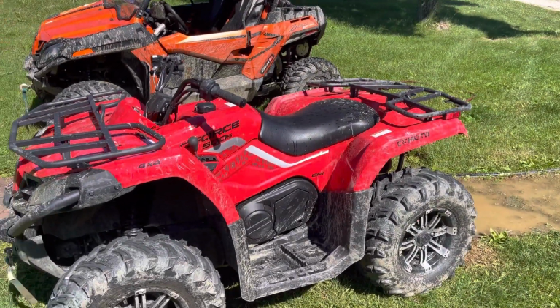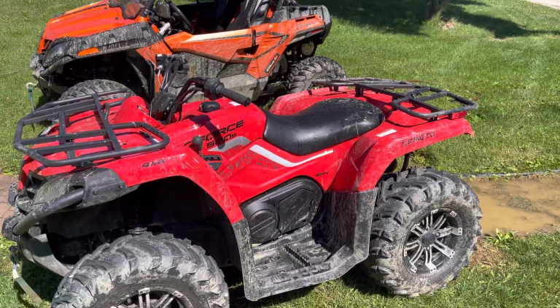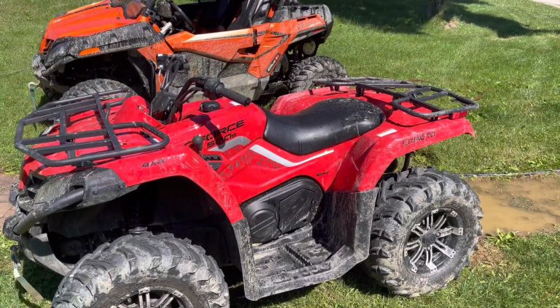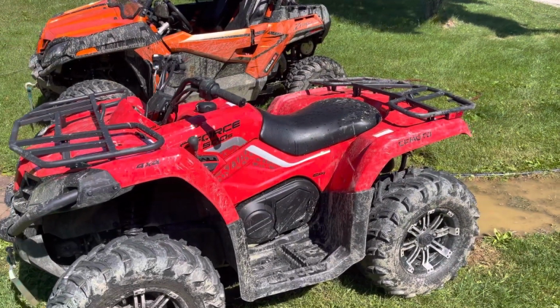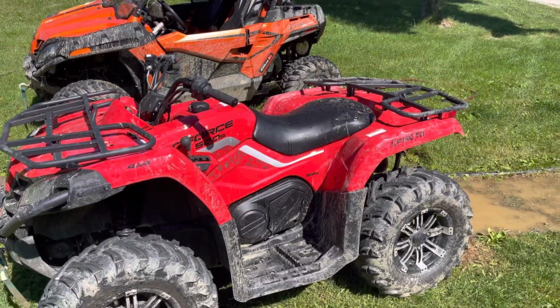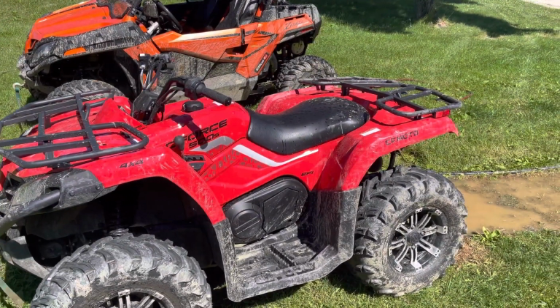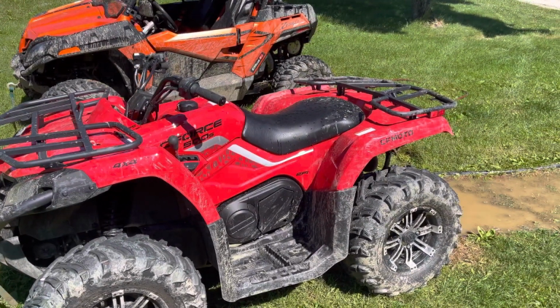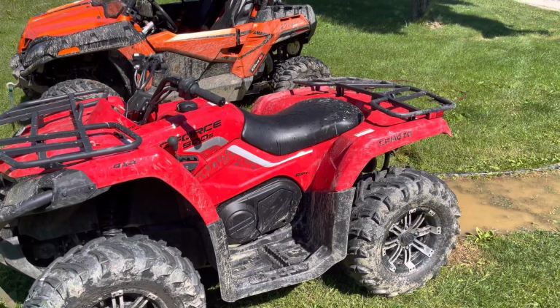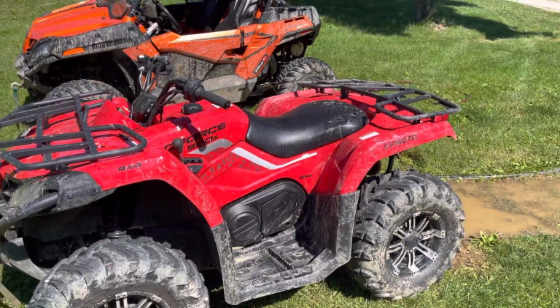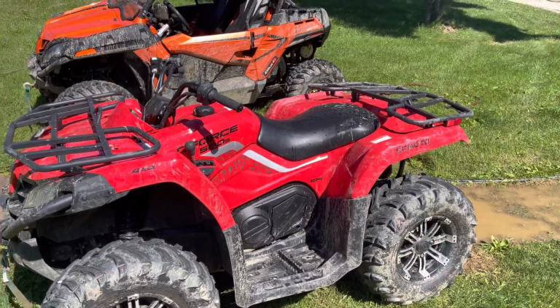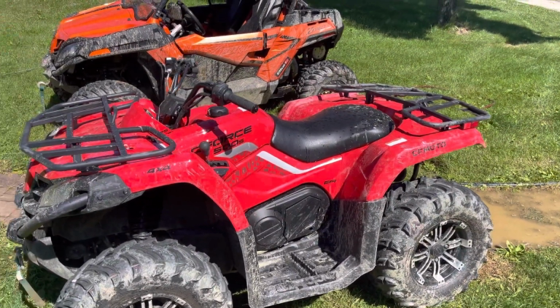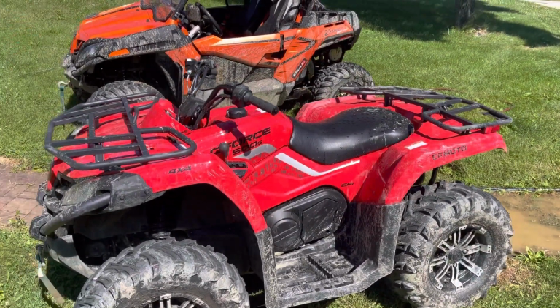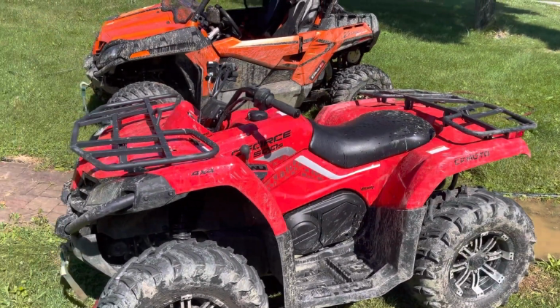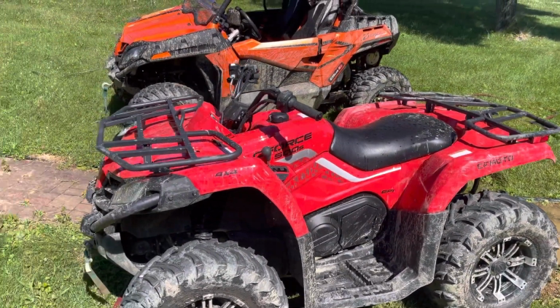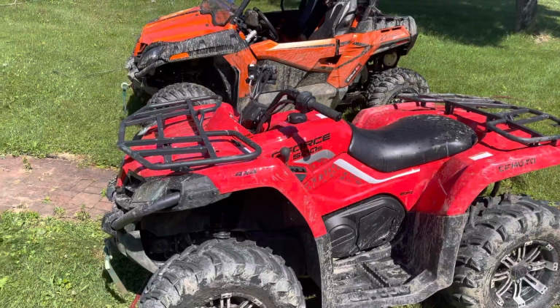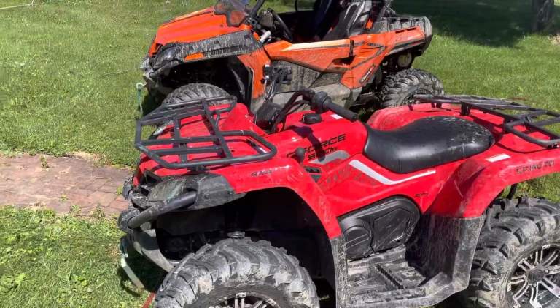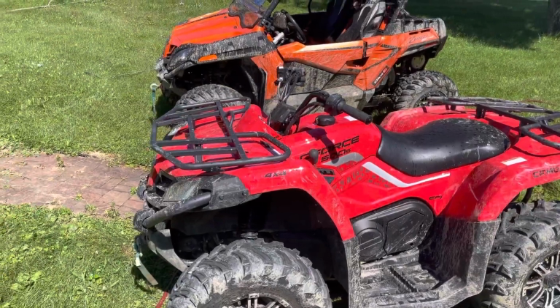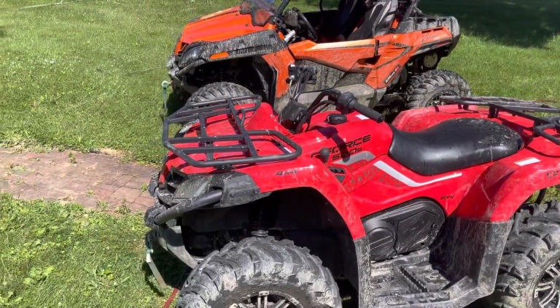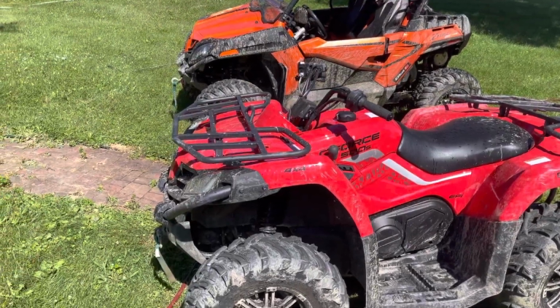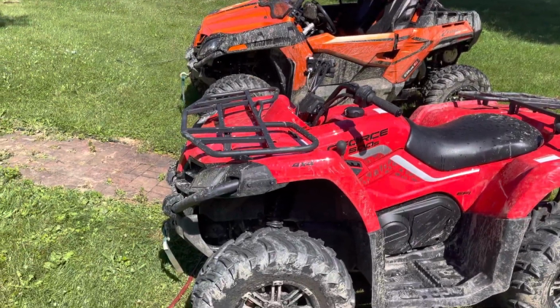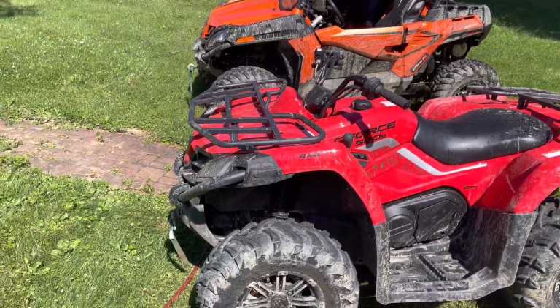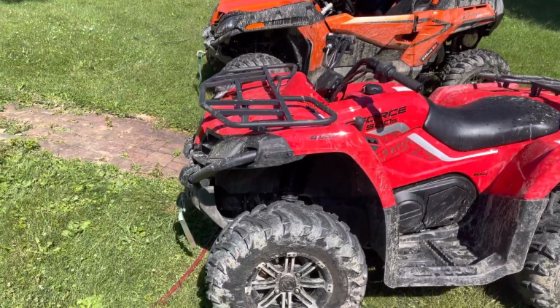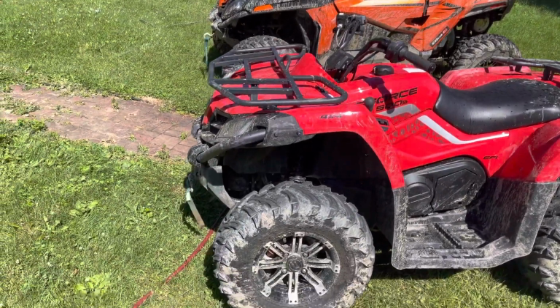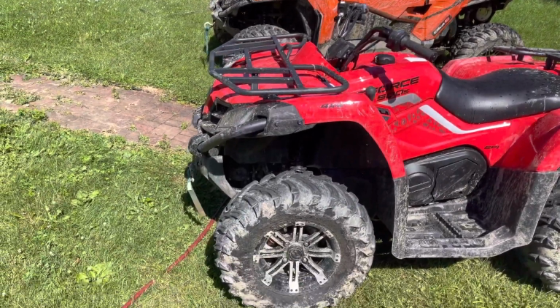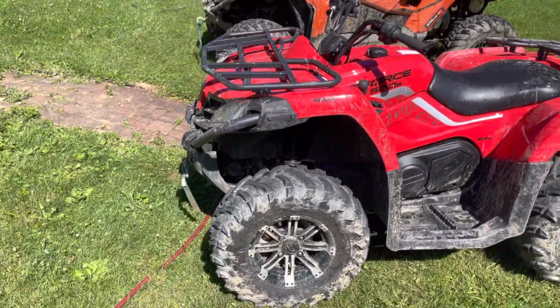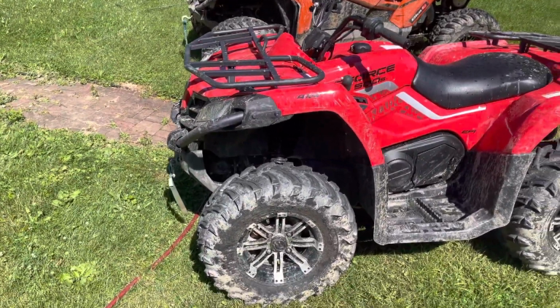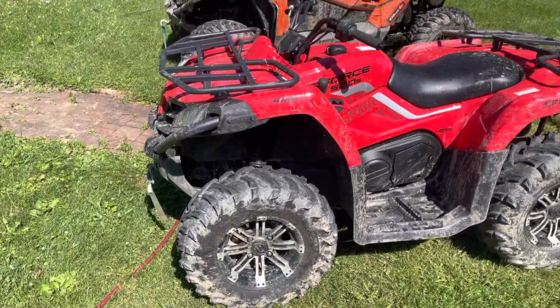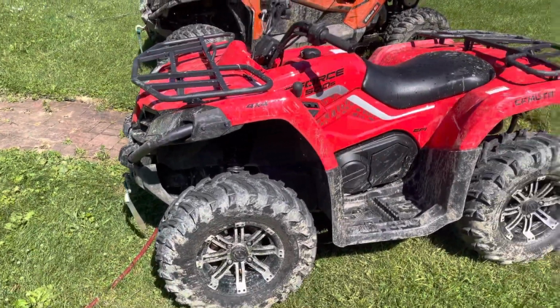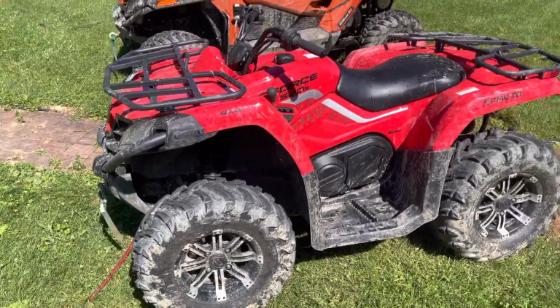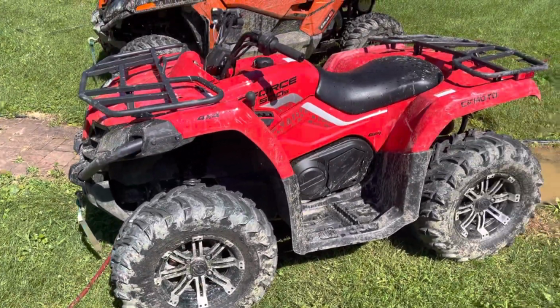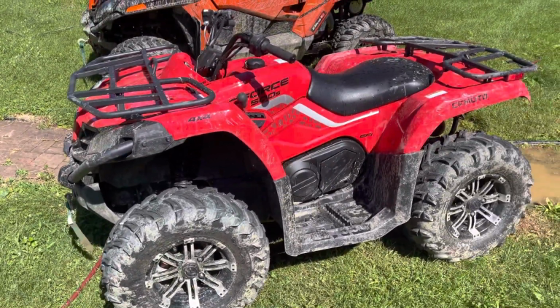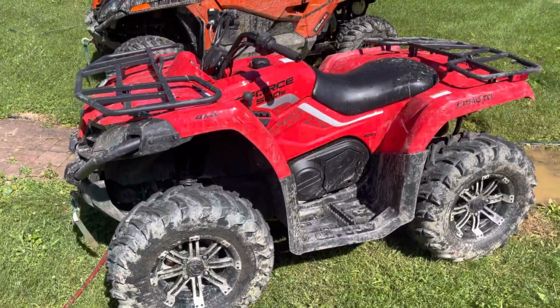First trip out, besides the wreck, not bad. The machine's a great machine — it's got plenty of power, takes you anywhere you want to go. I wish it was a little bit wider.